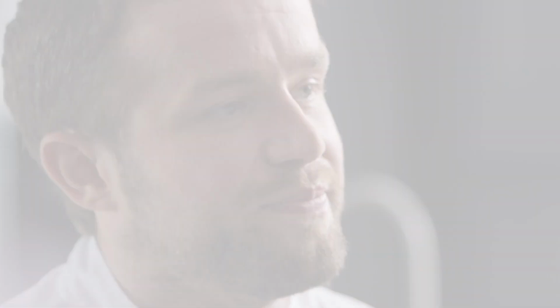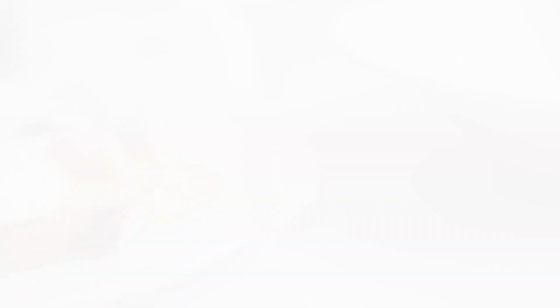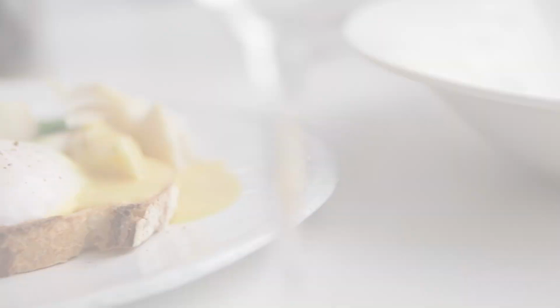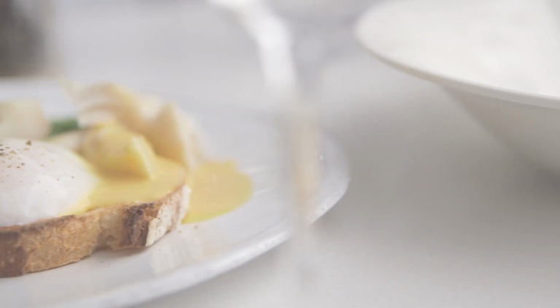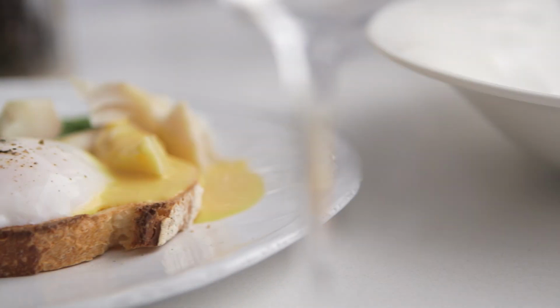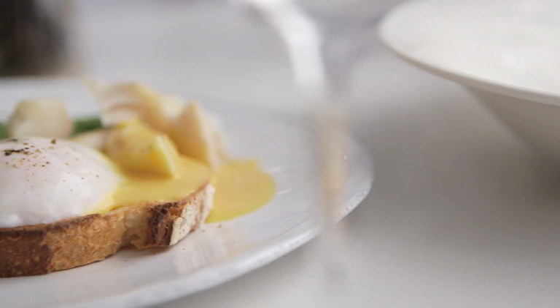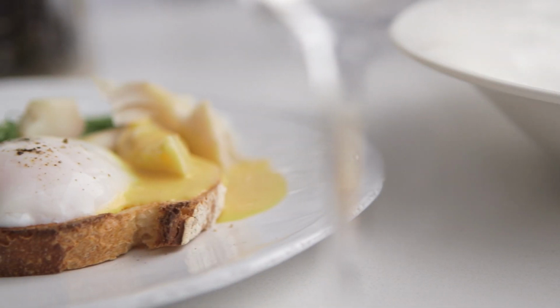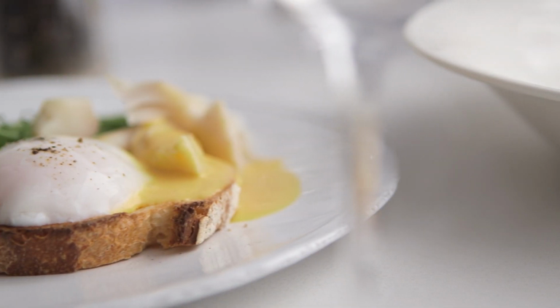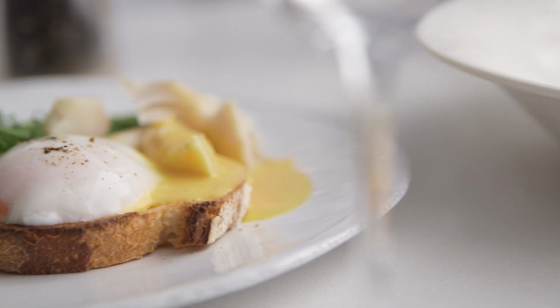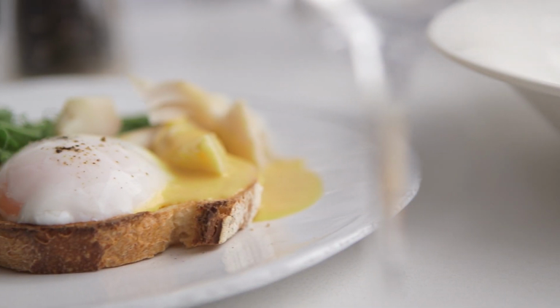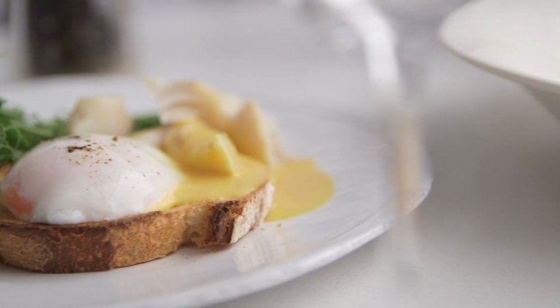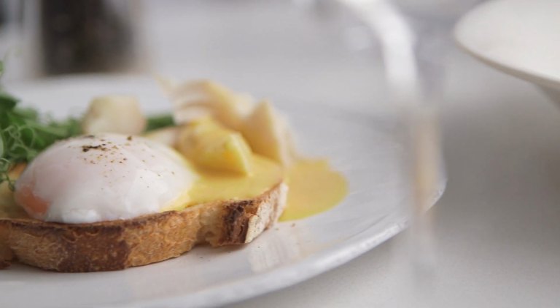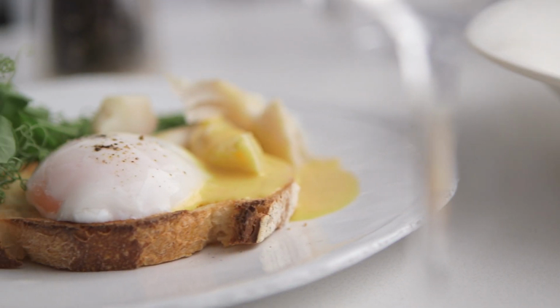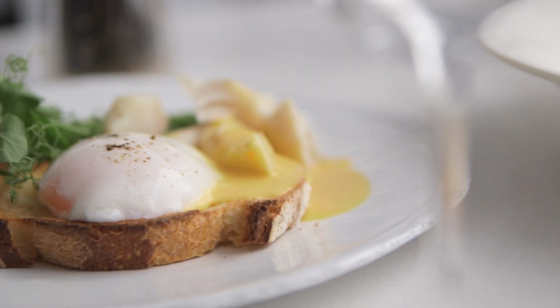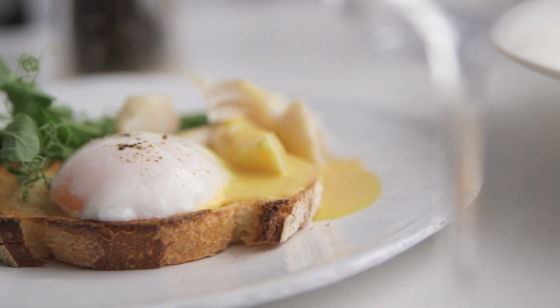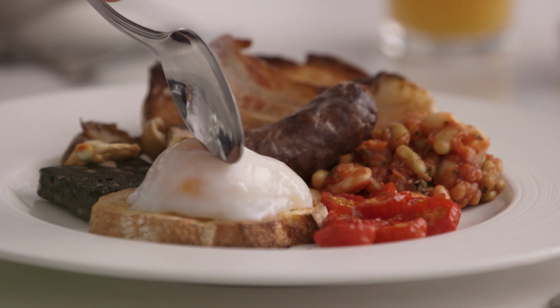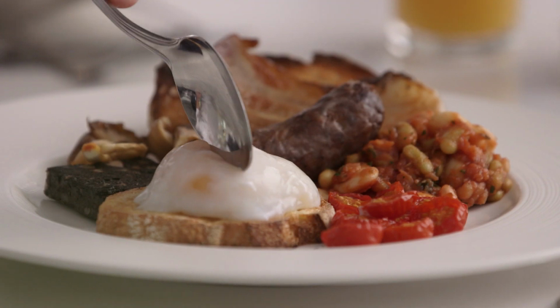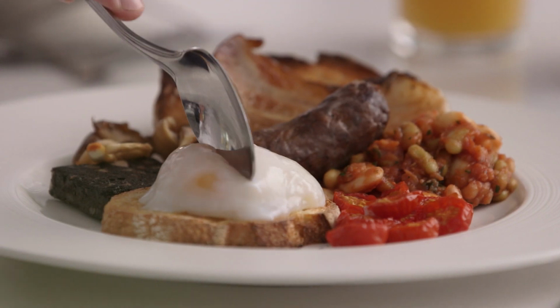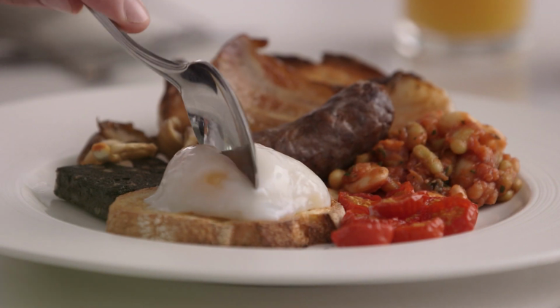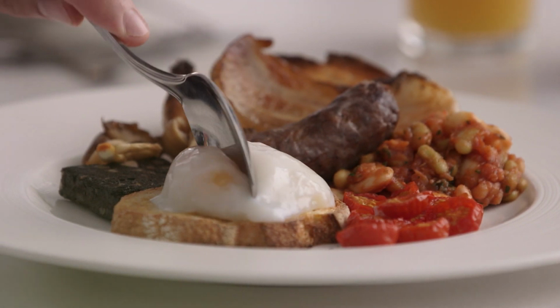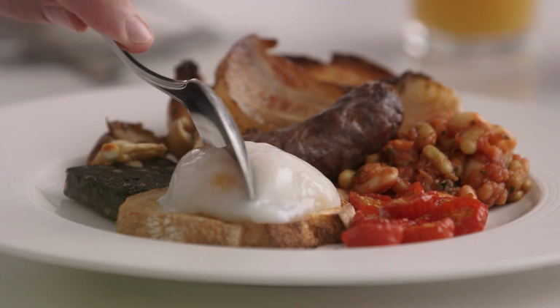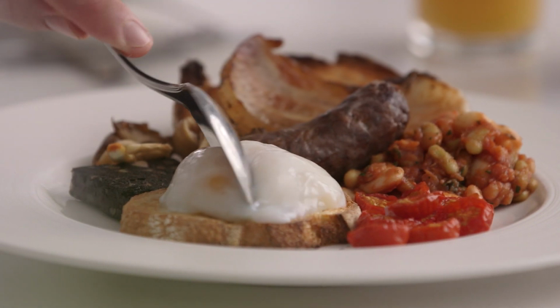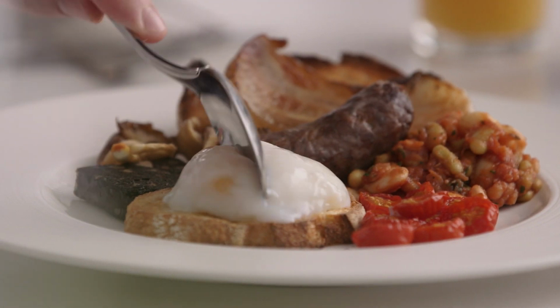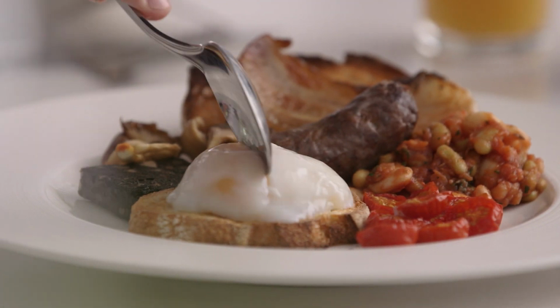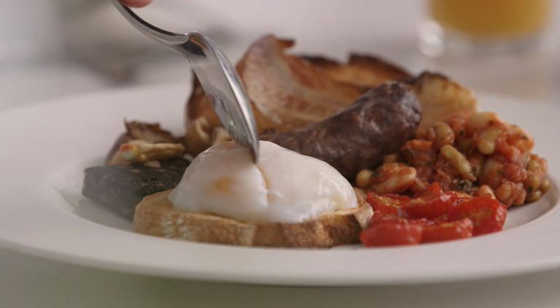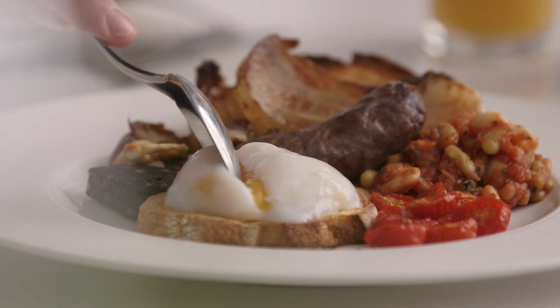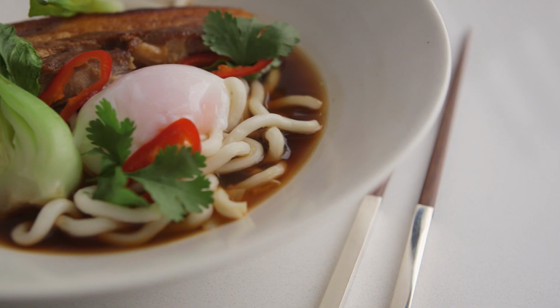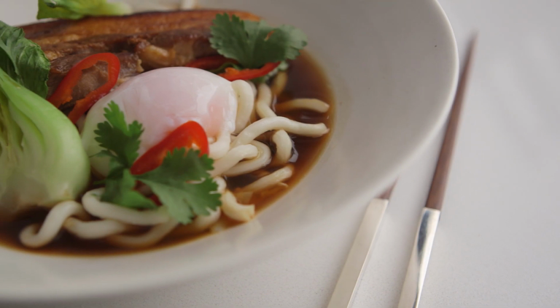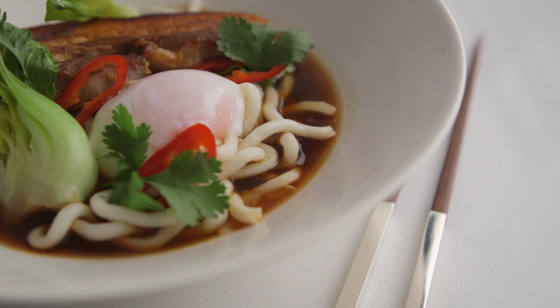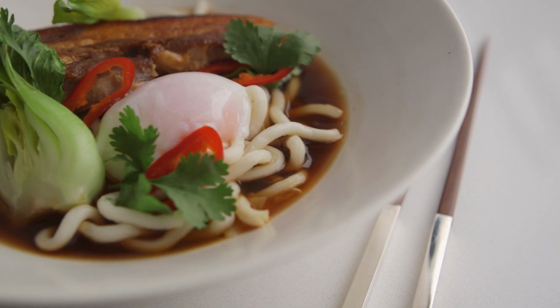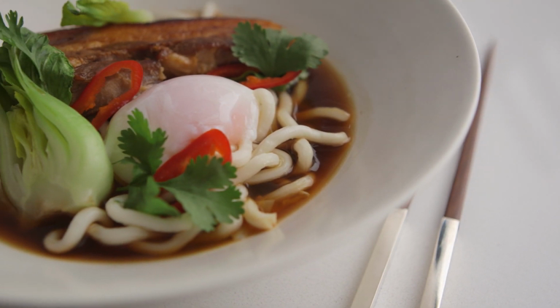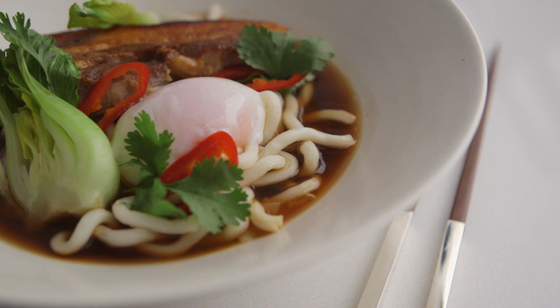So there you have it, the finished slow cooked eggs. Great in a classic cooked breakfast and a roast pork ramen.